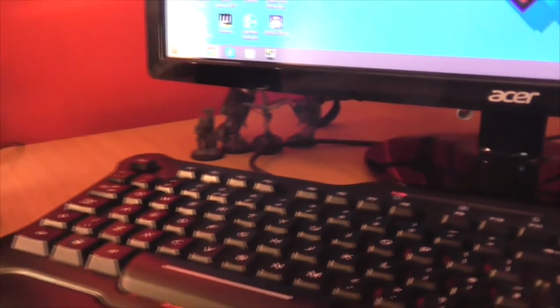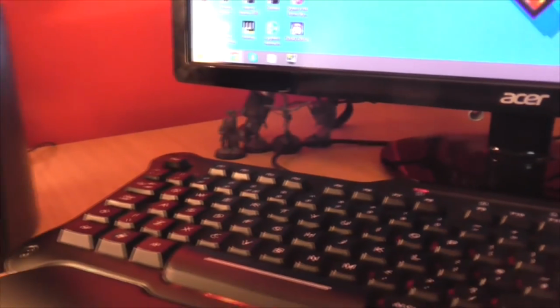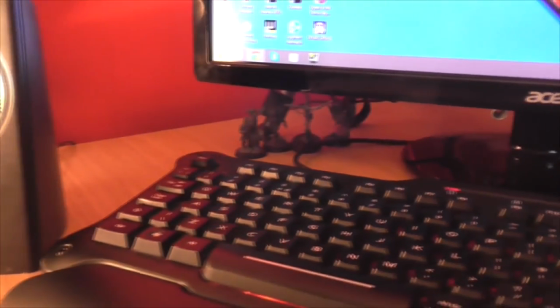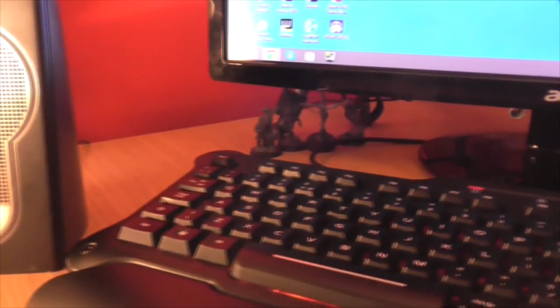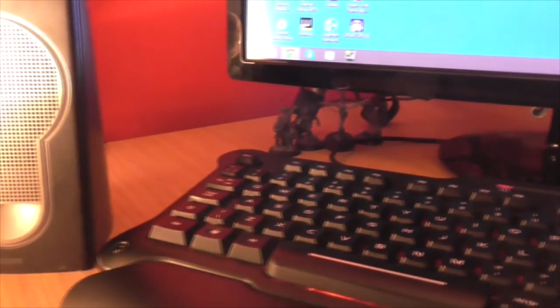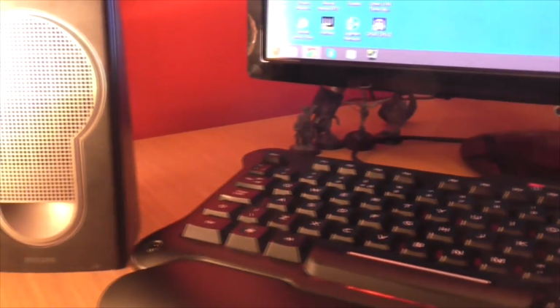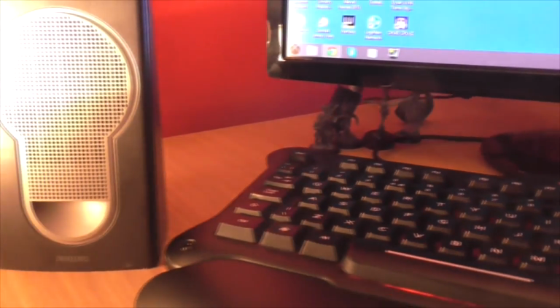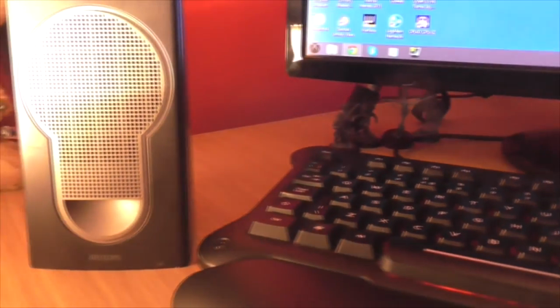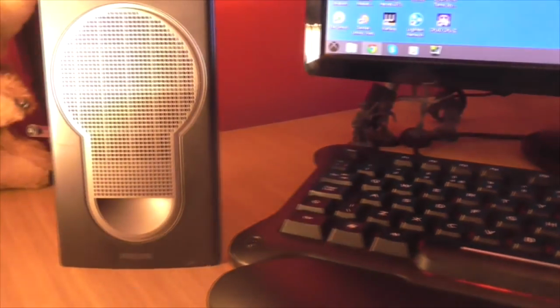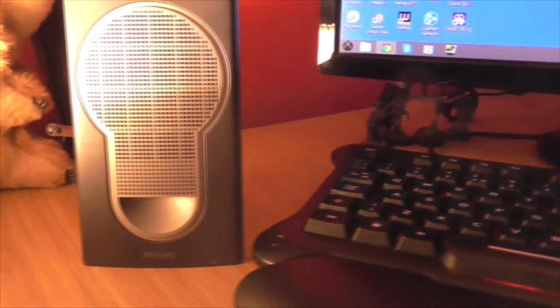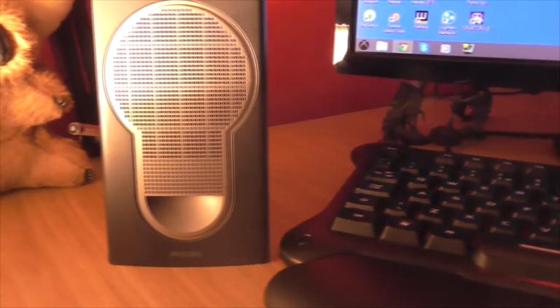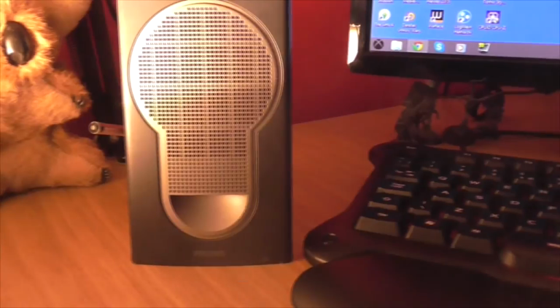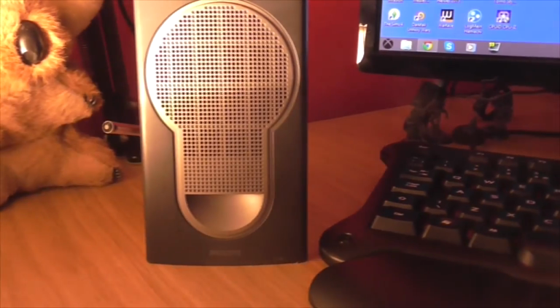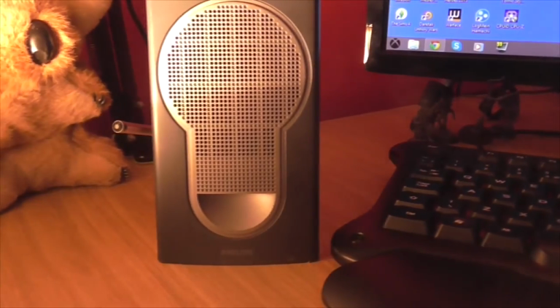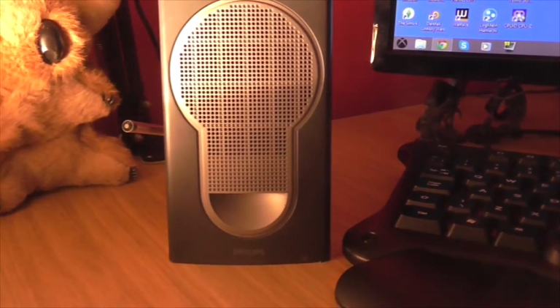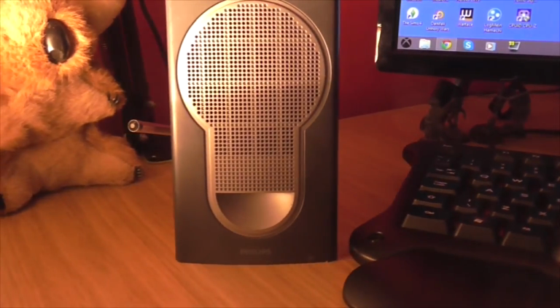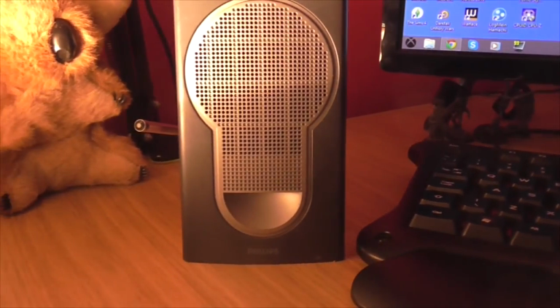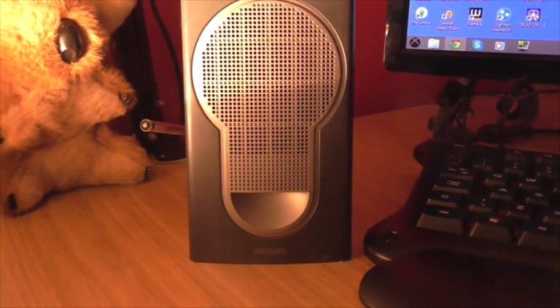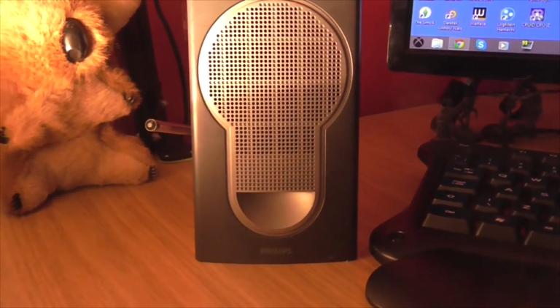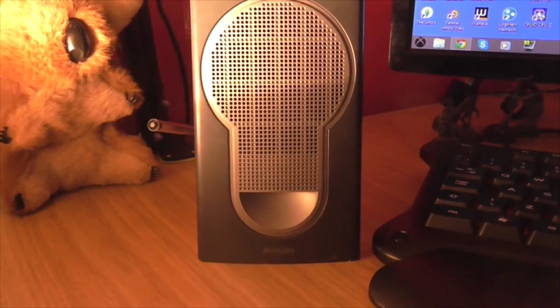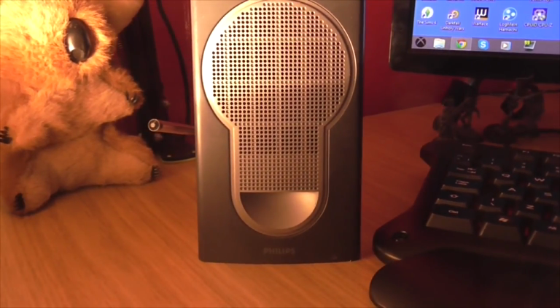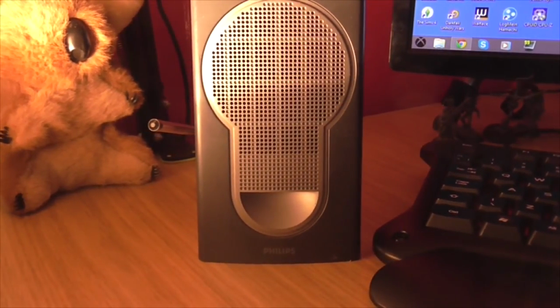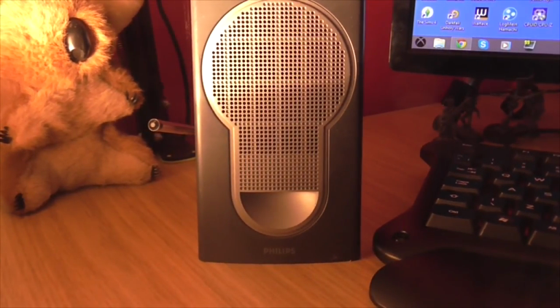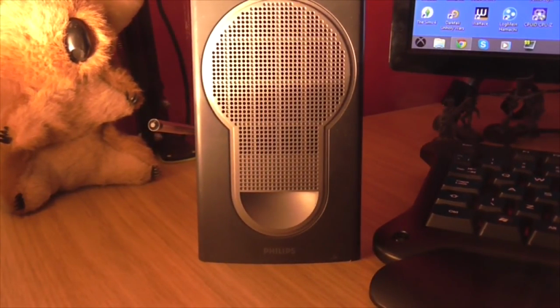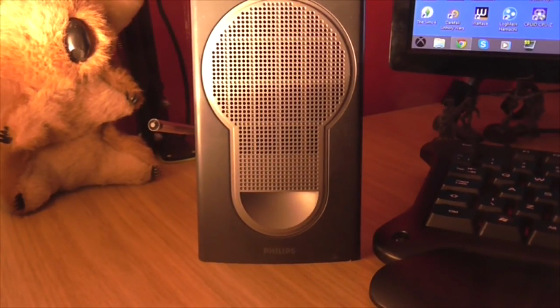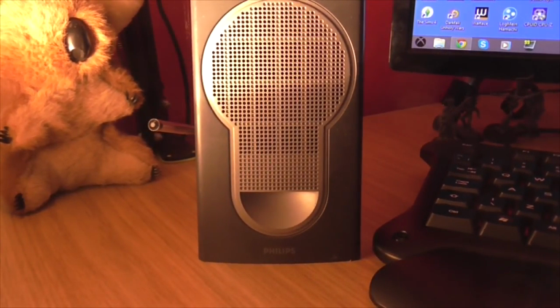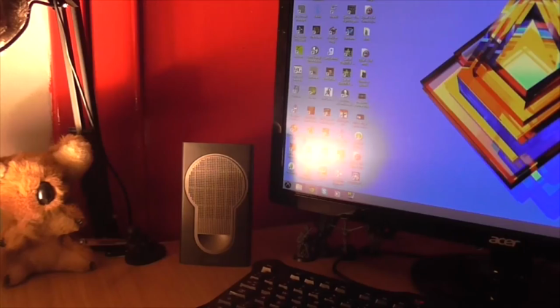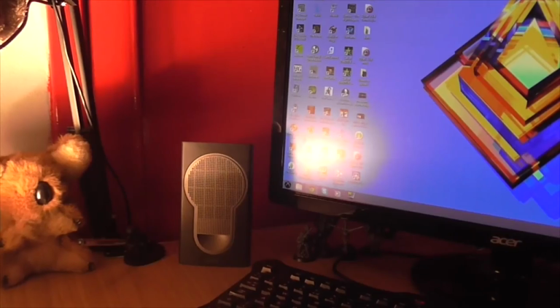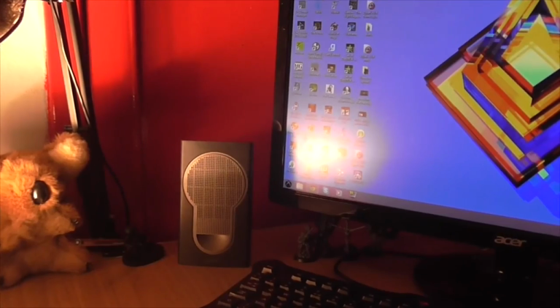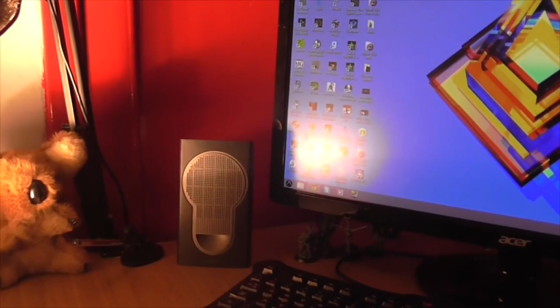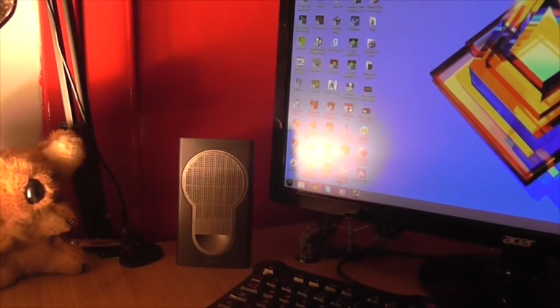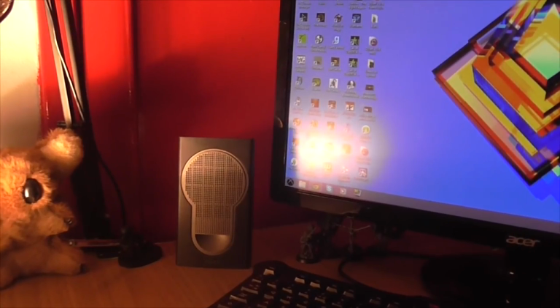So the speakers are Philips speakers. They offer great range and volume and I actually got them from a car boot for about two quid.